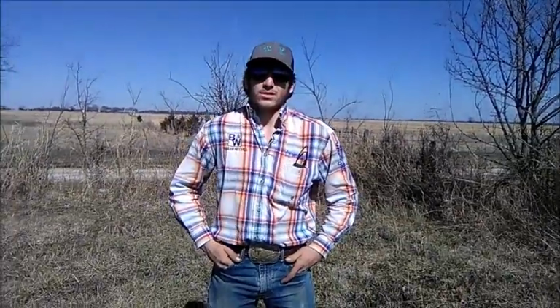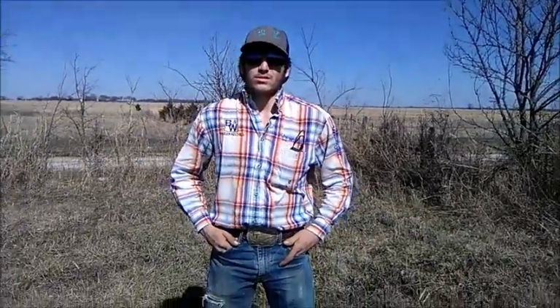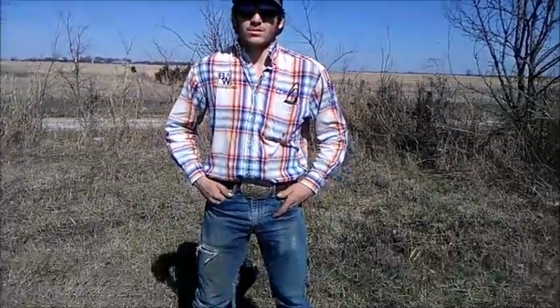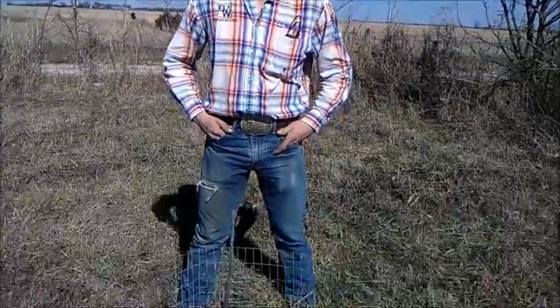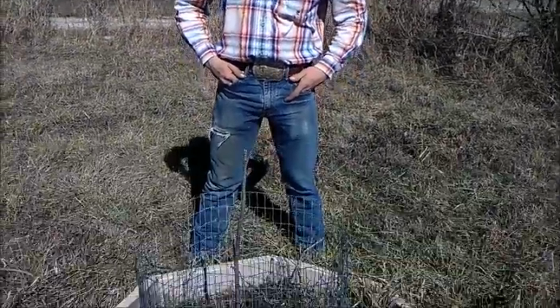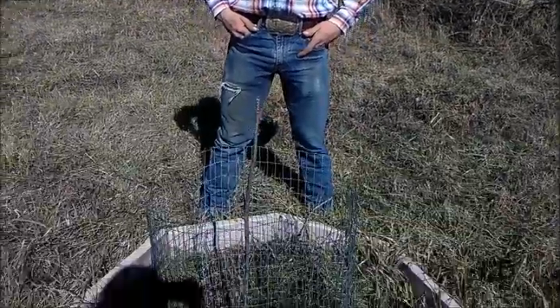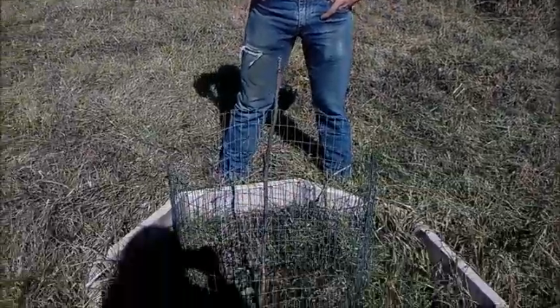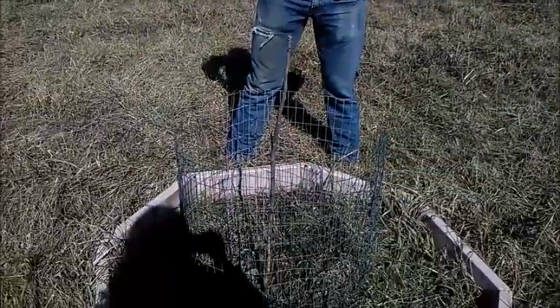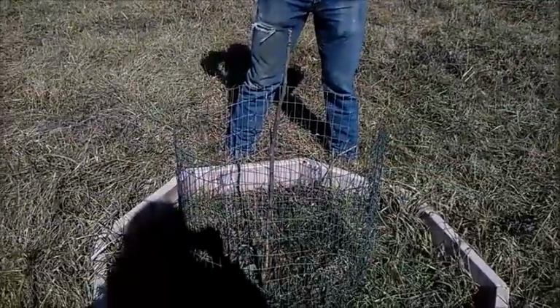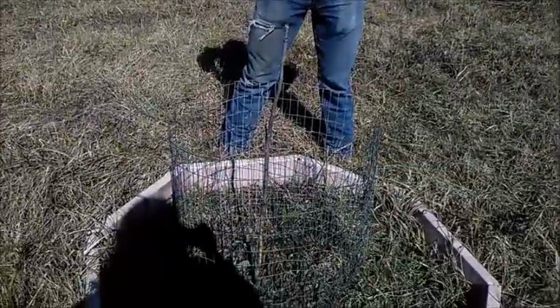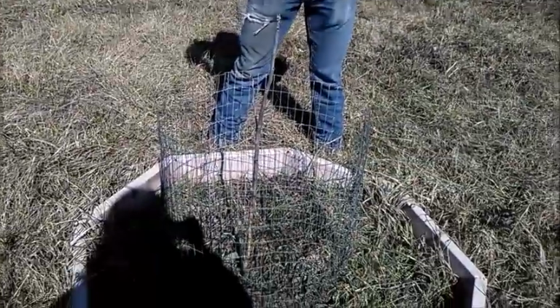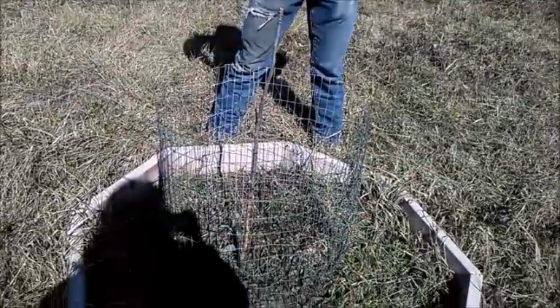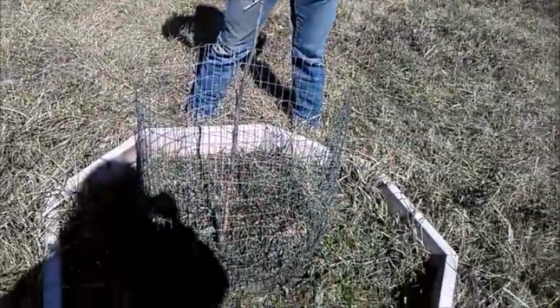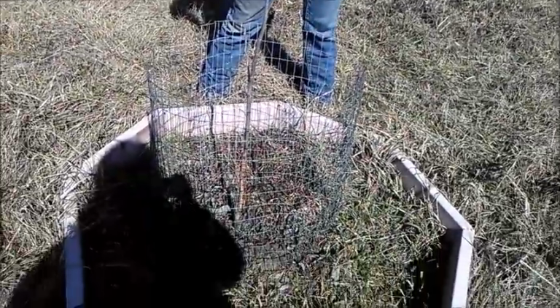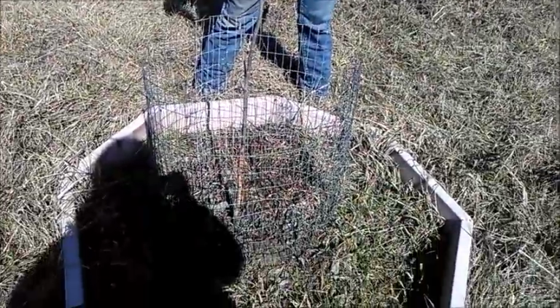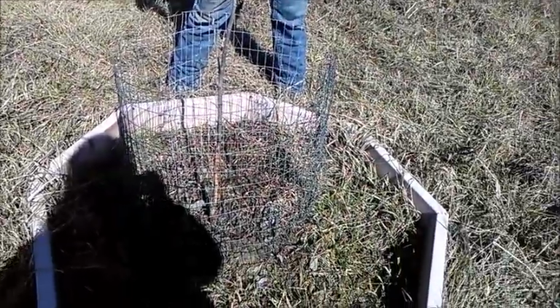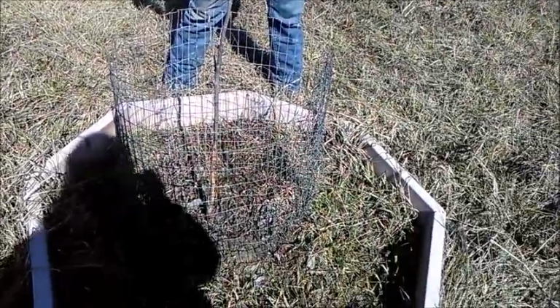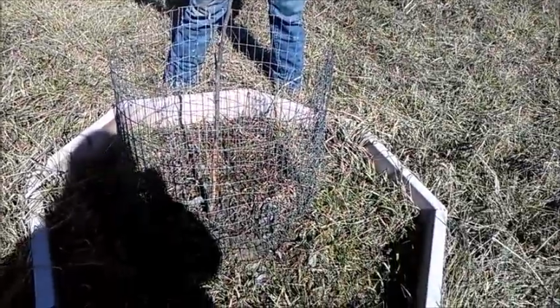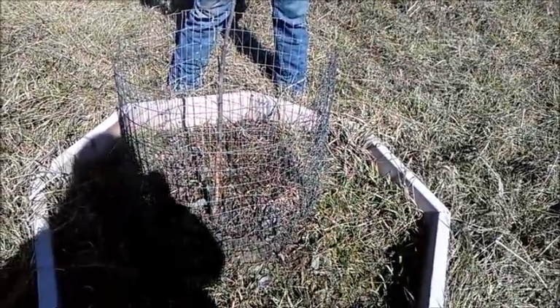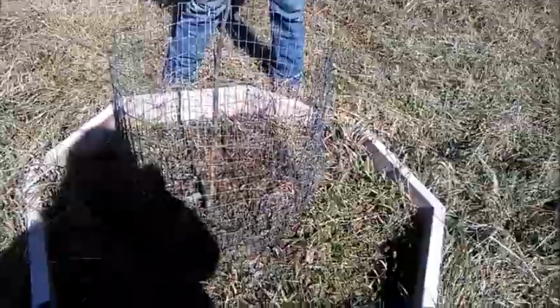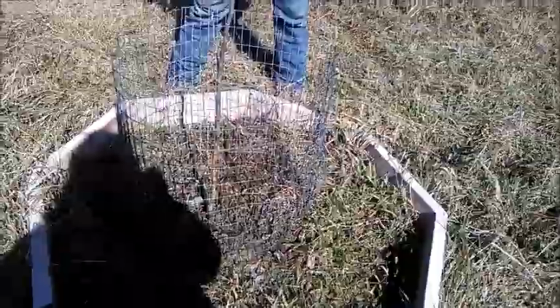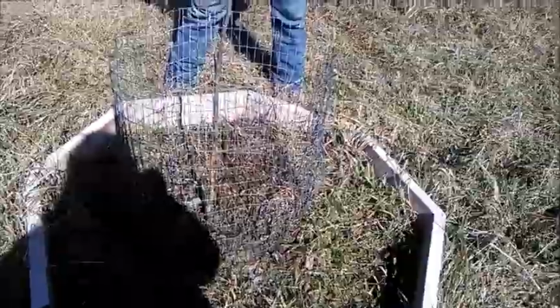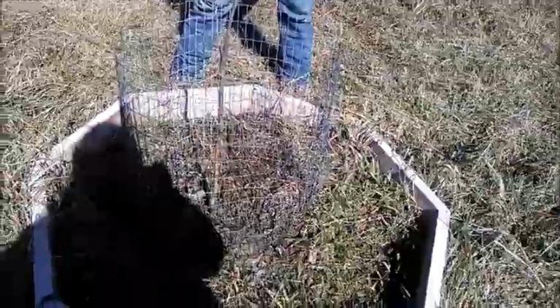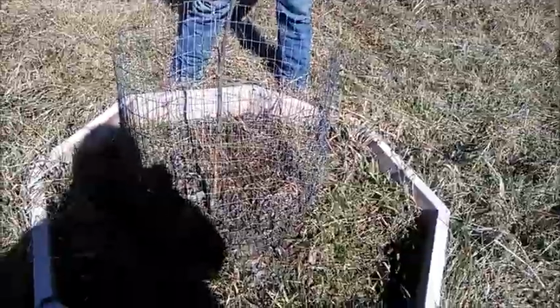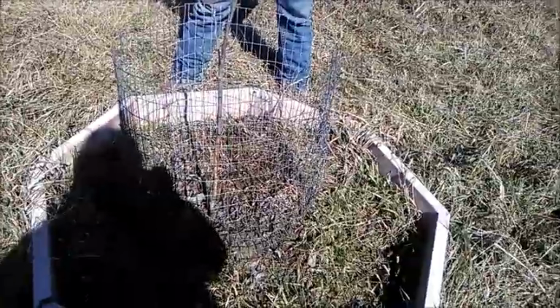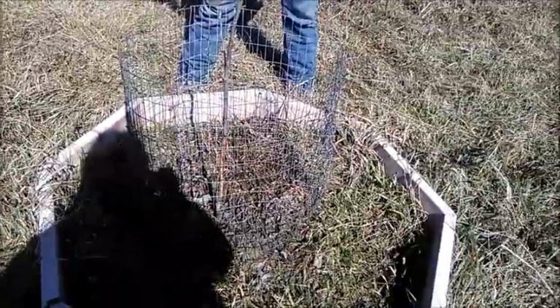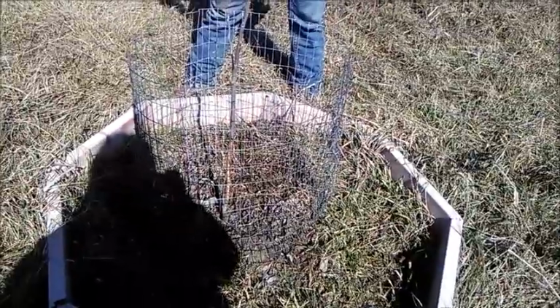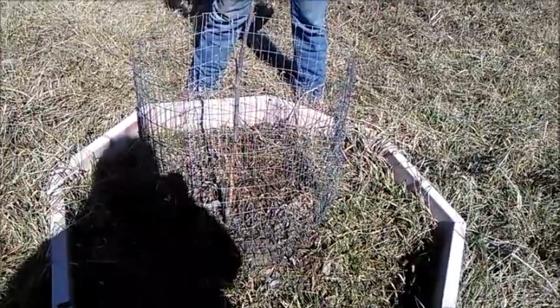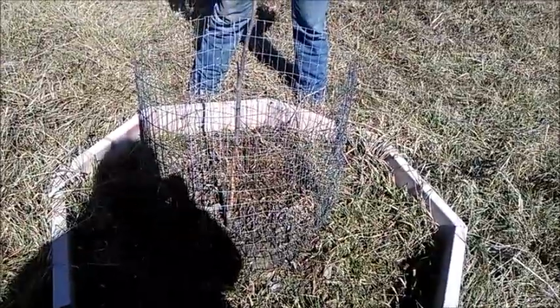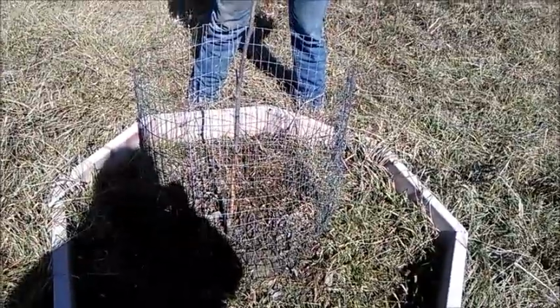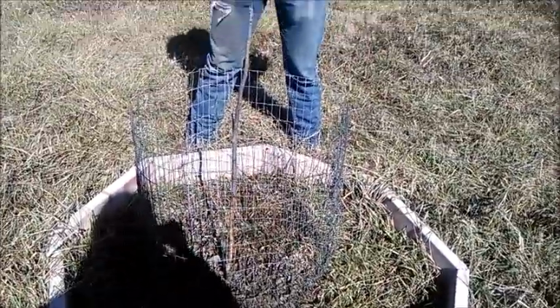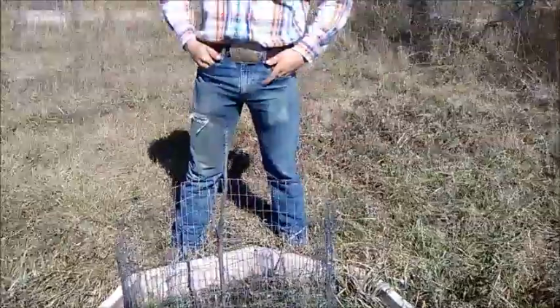Yeah, they do, but normally on fruit trees. This isn't the only one we have to do either.